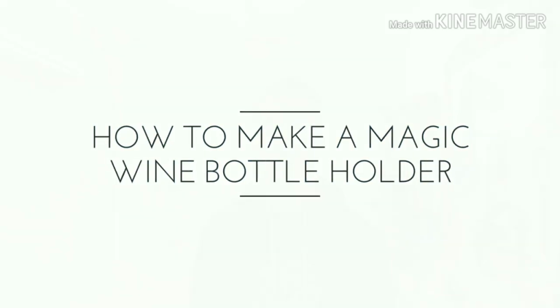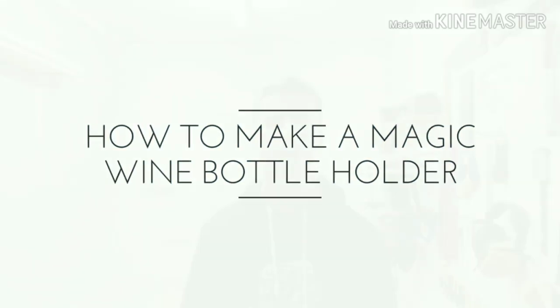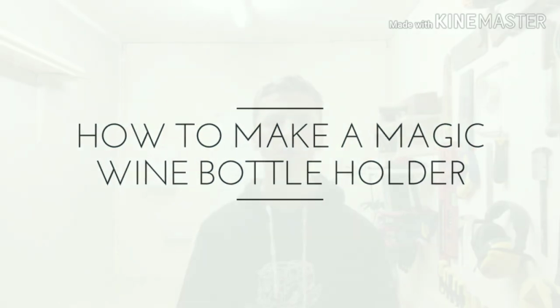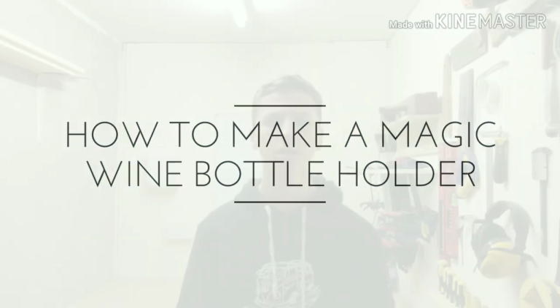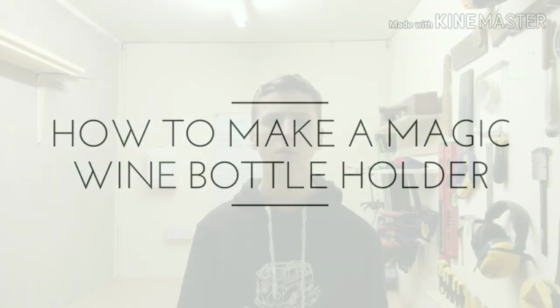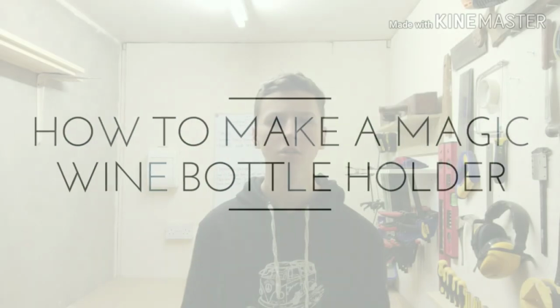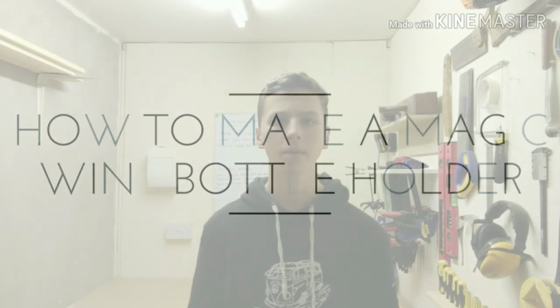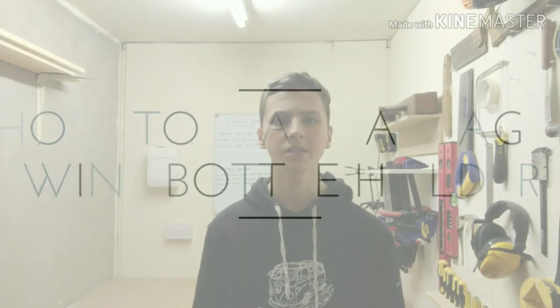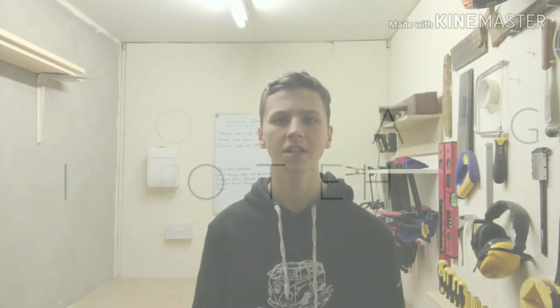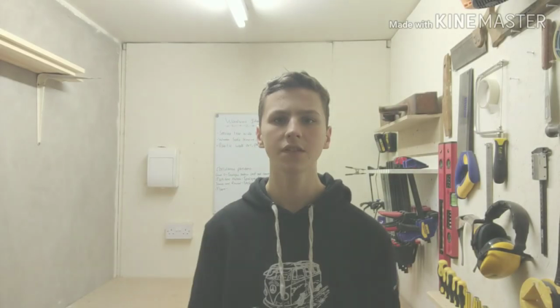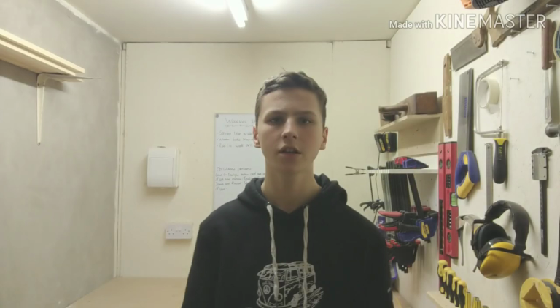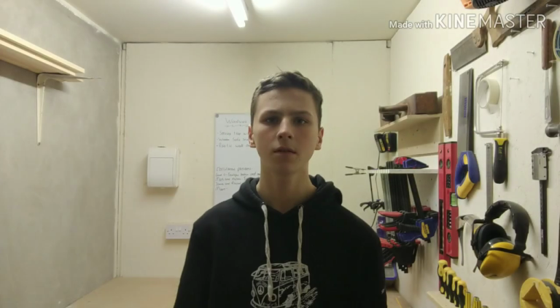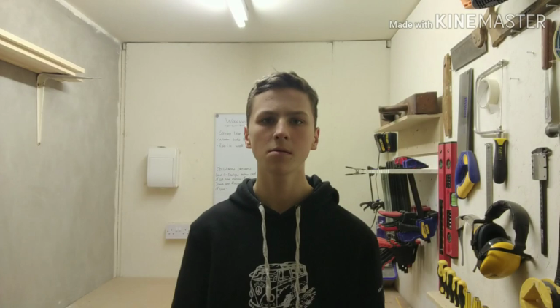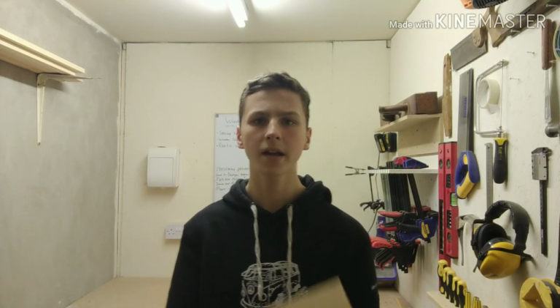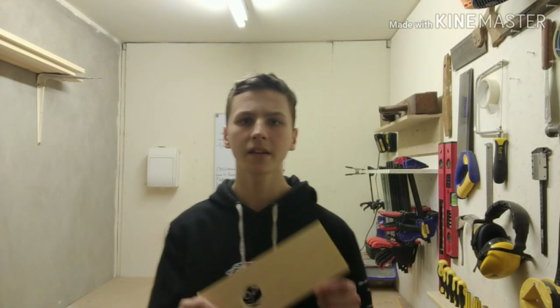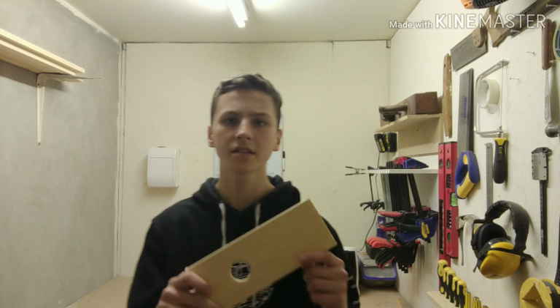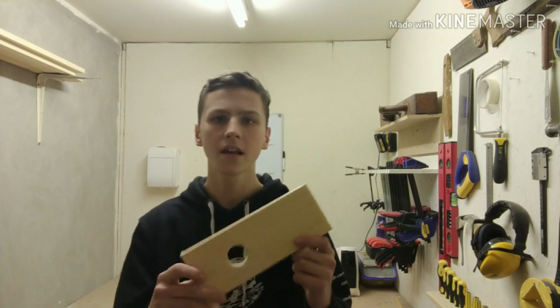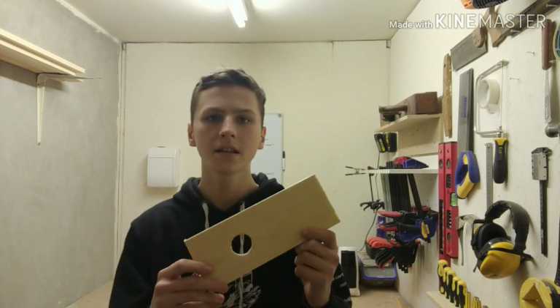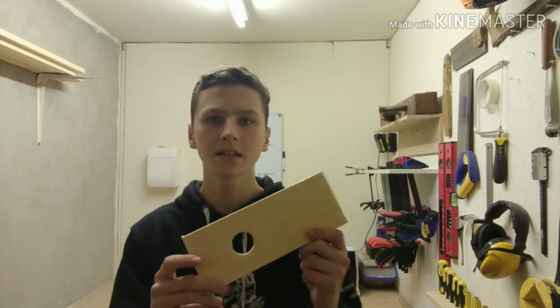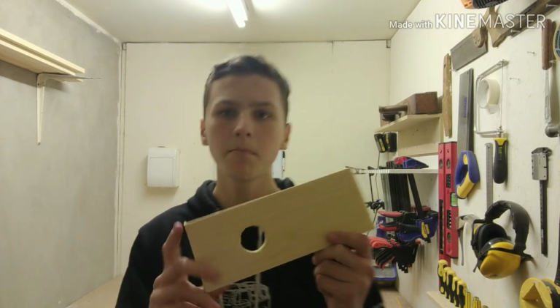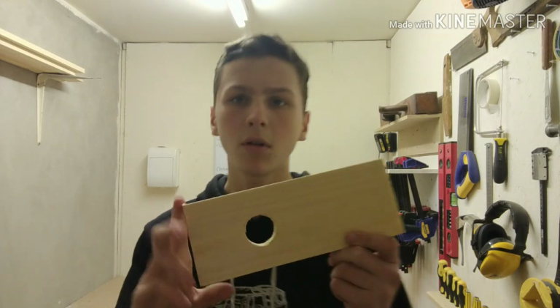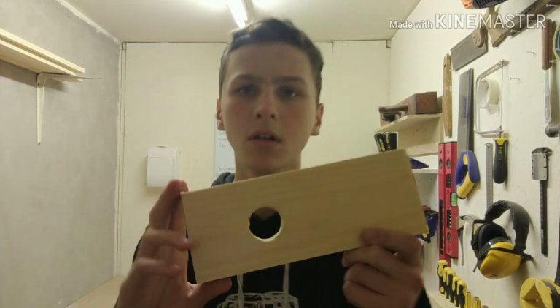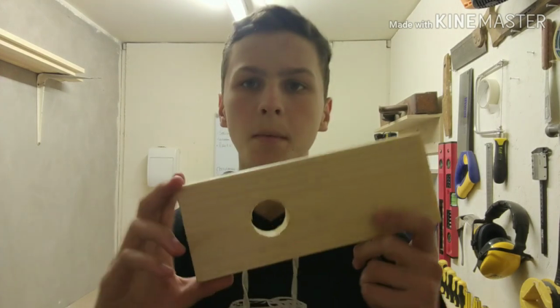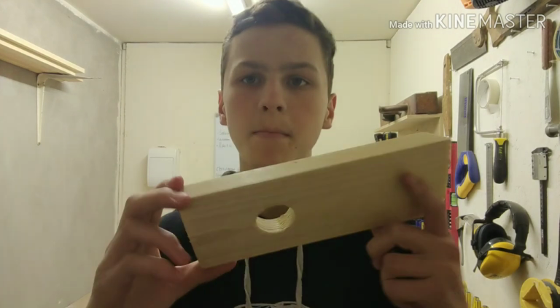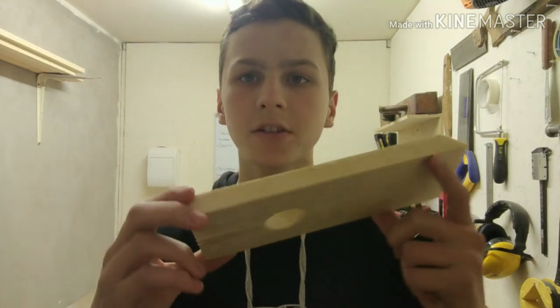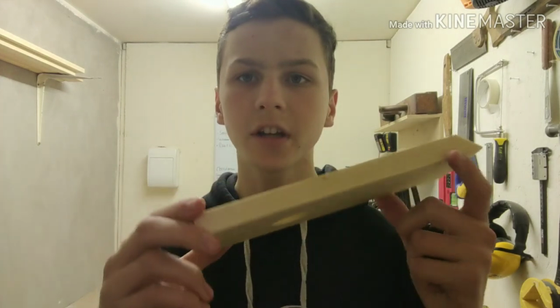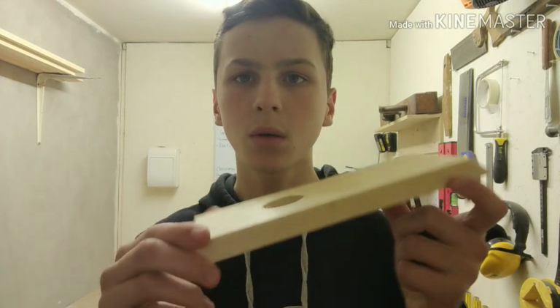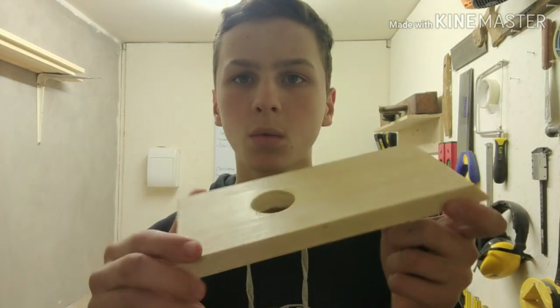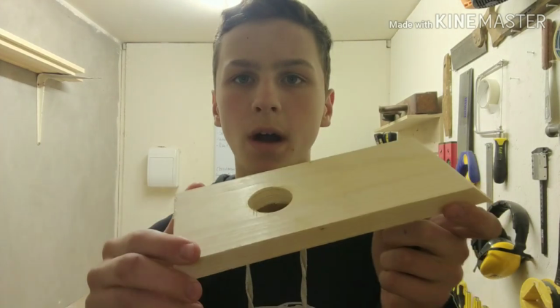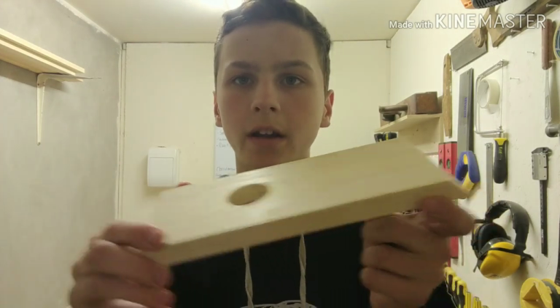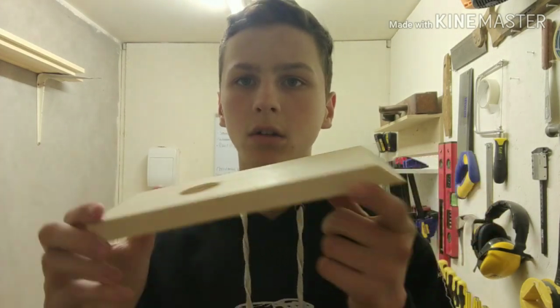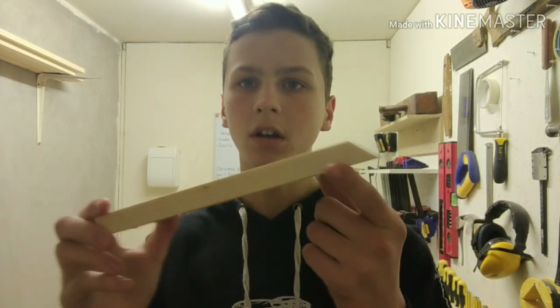Welcome back to the workshop. In today's video I'm going to be making this simple magic wine holder.